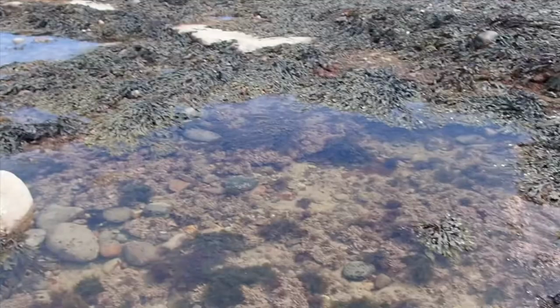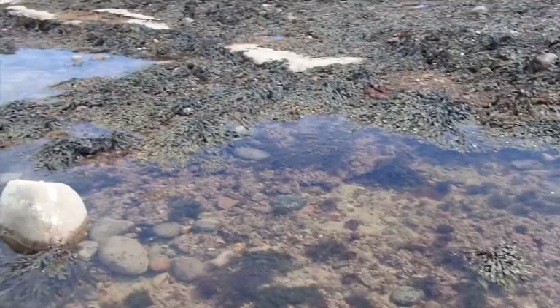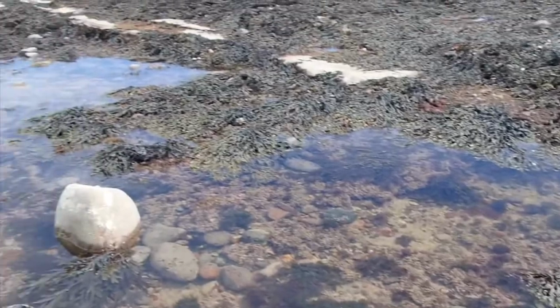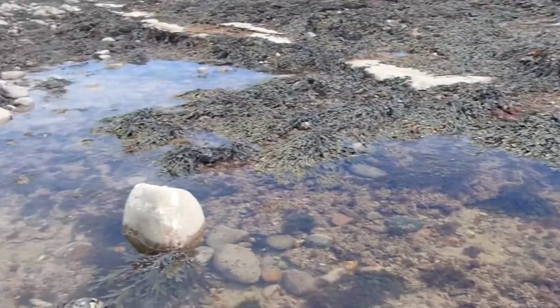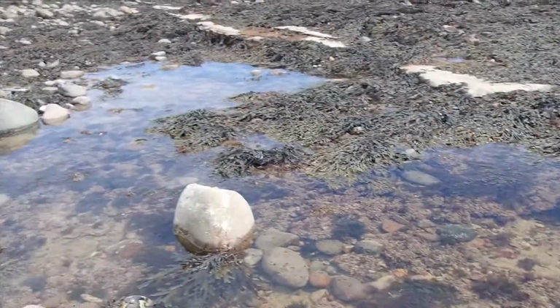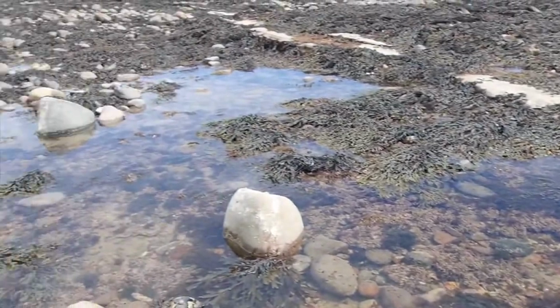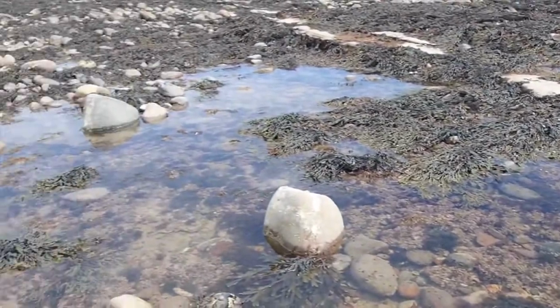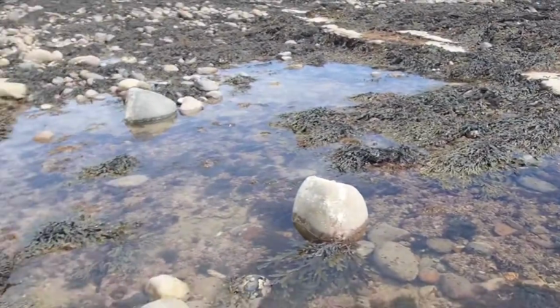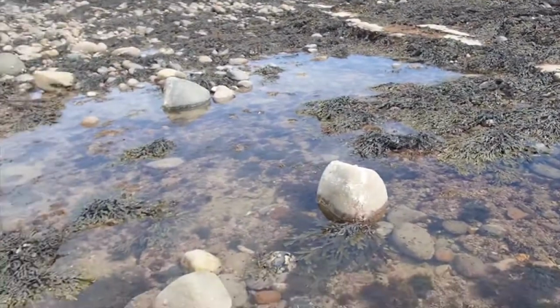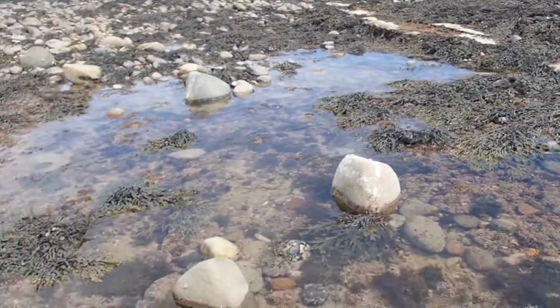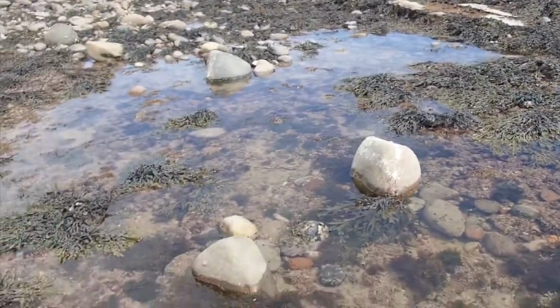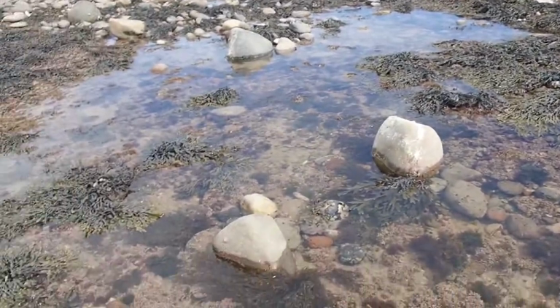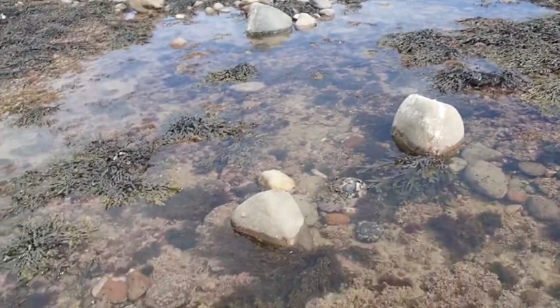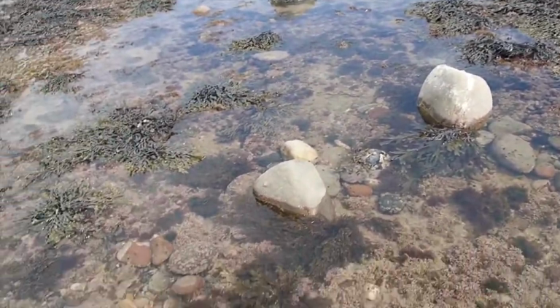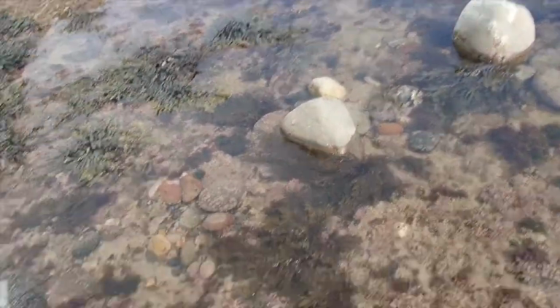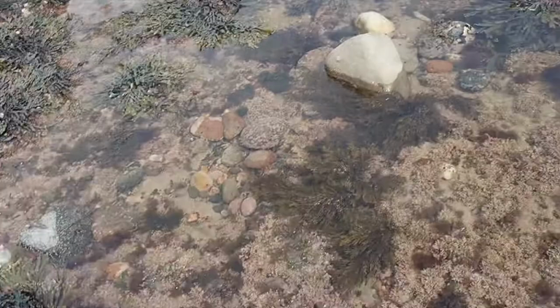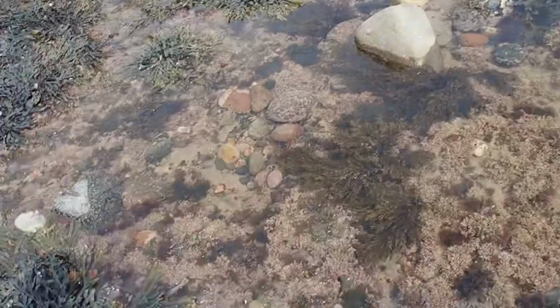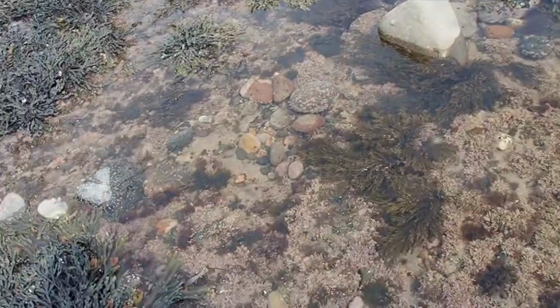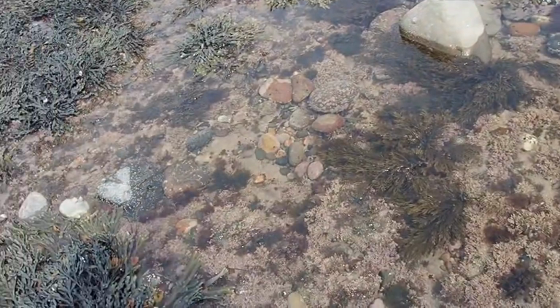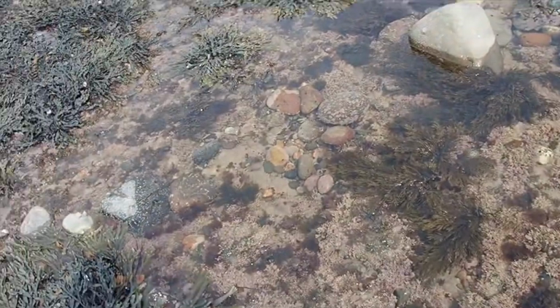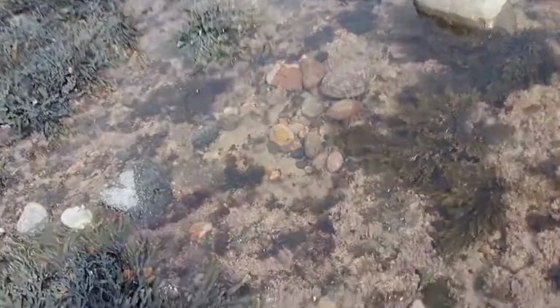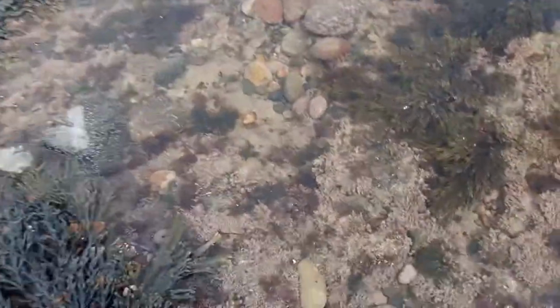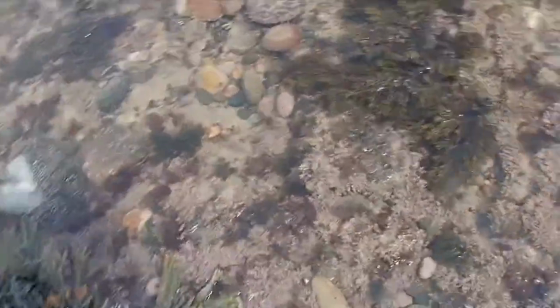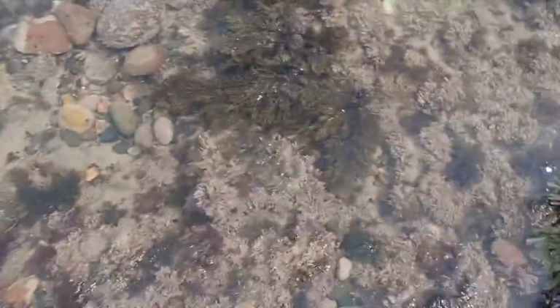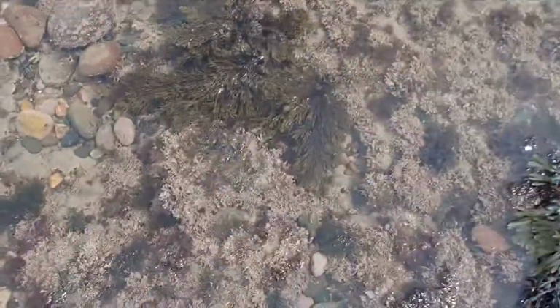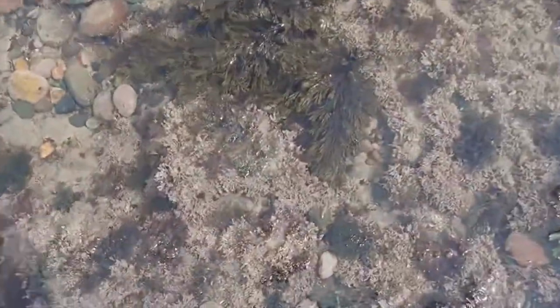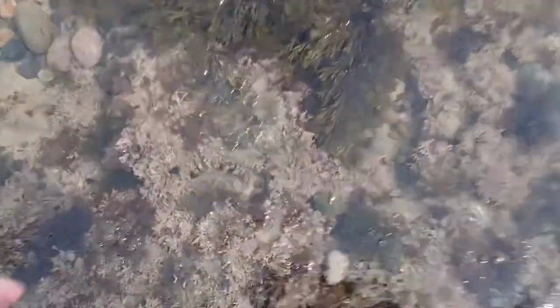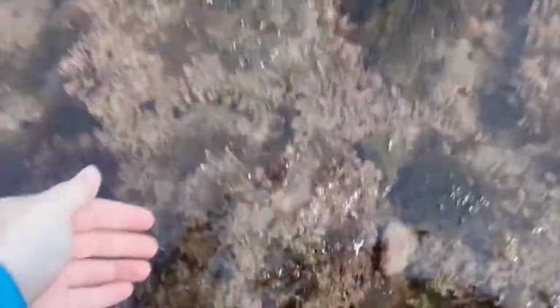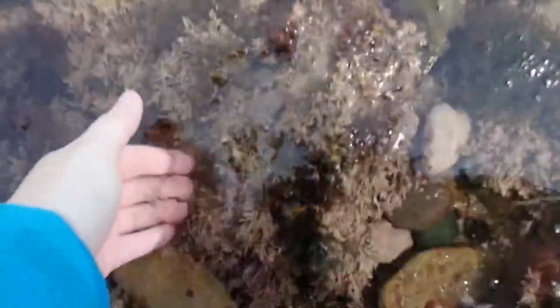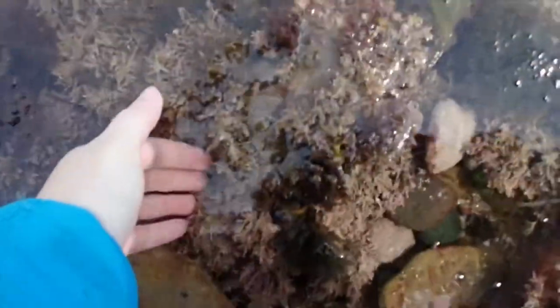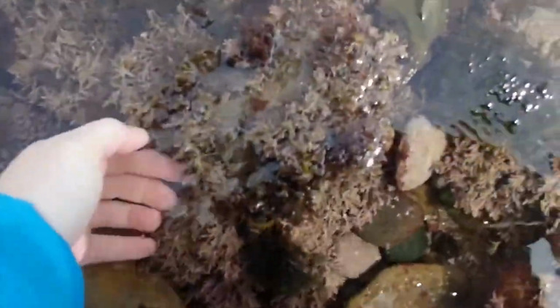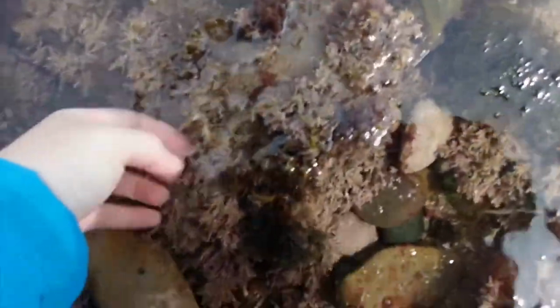This one rock pool is the only place we are looking, and we're going to find all these species in today, so let's get started.